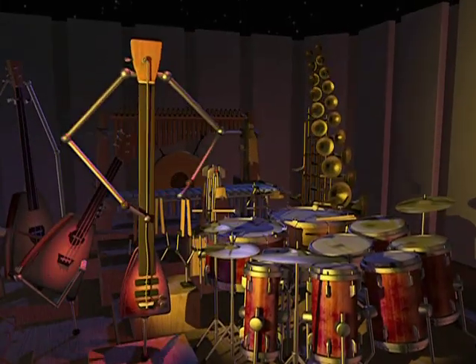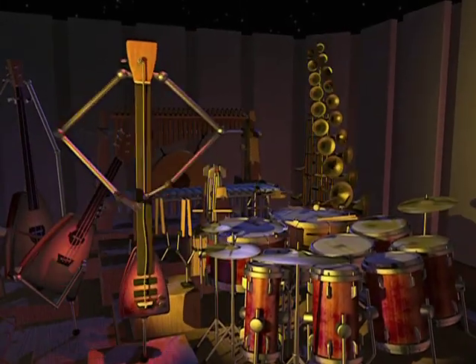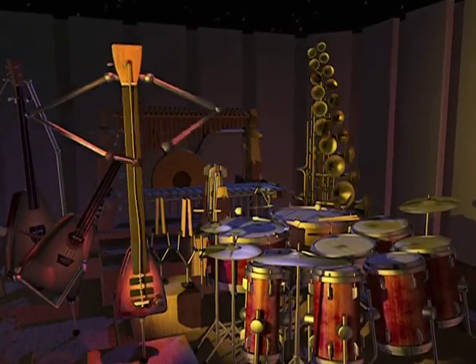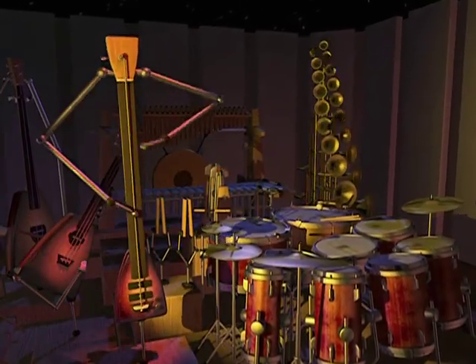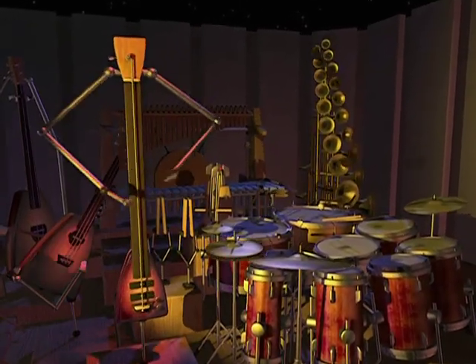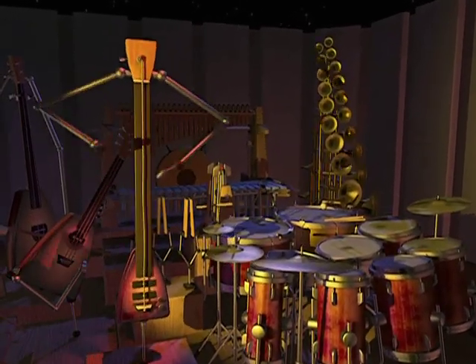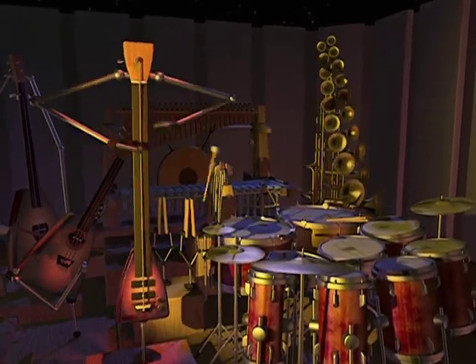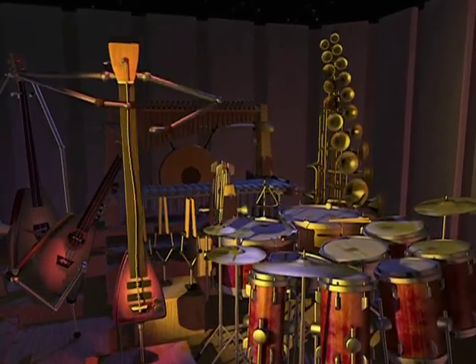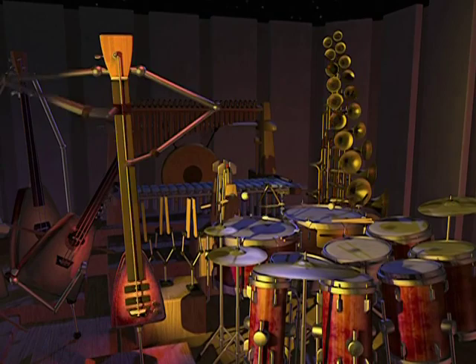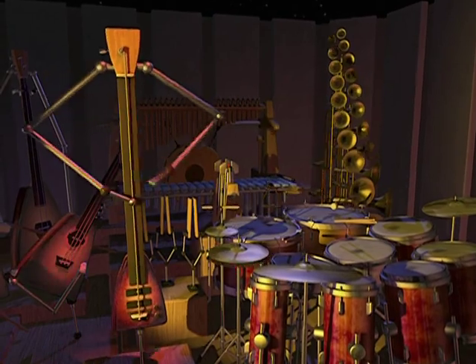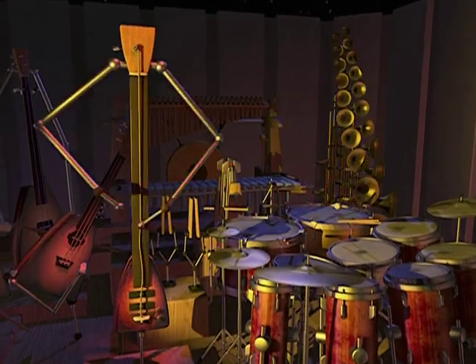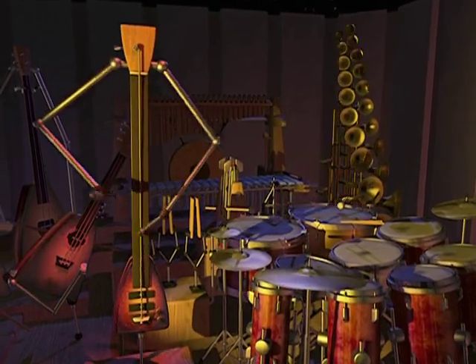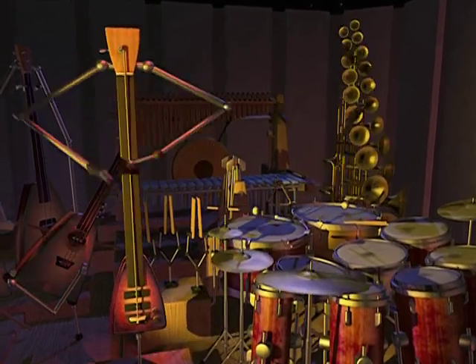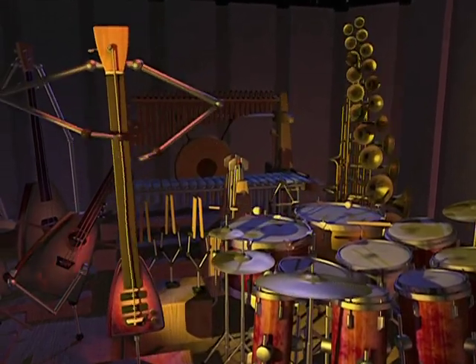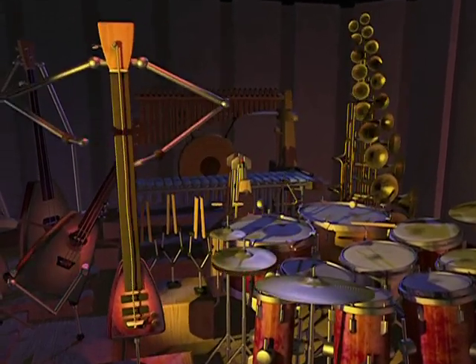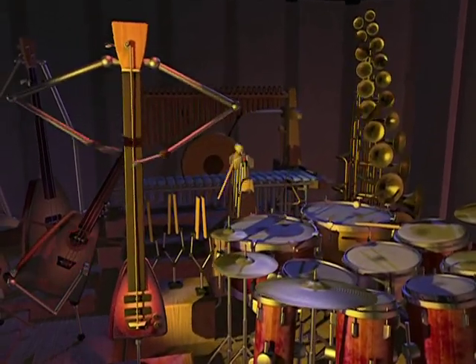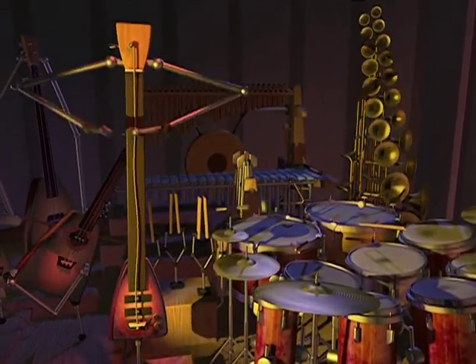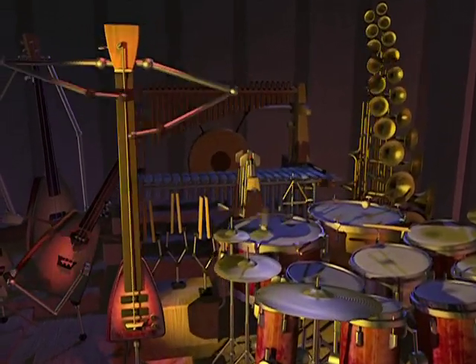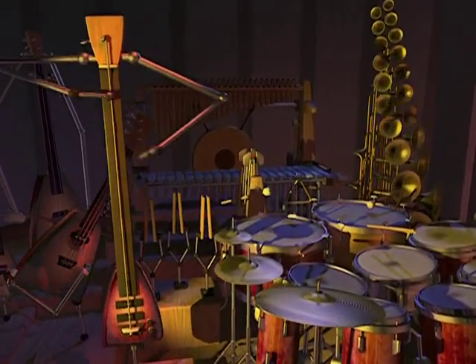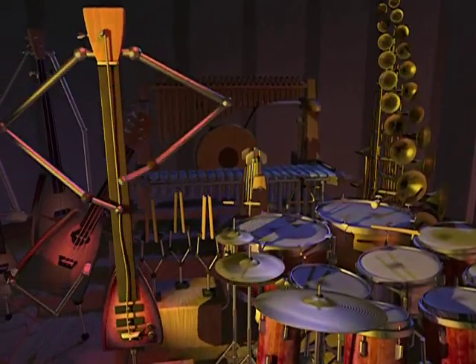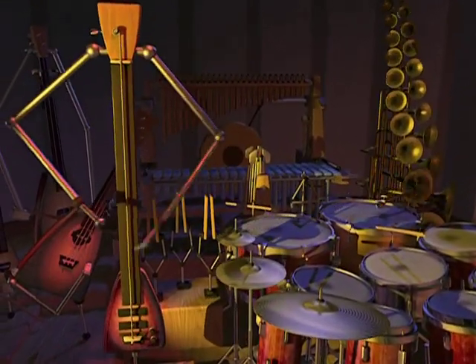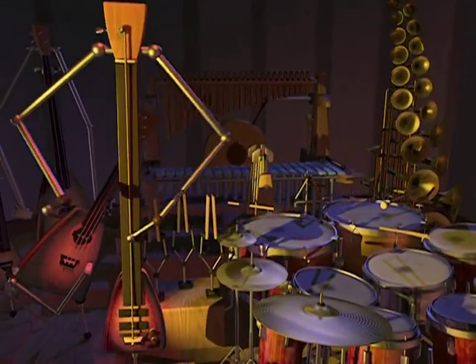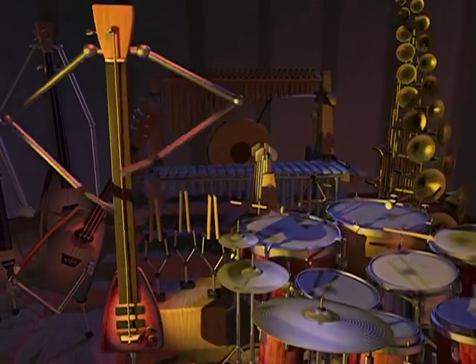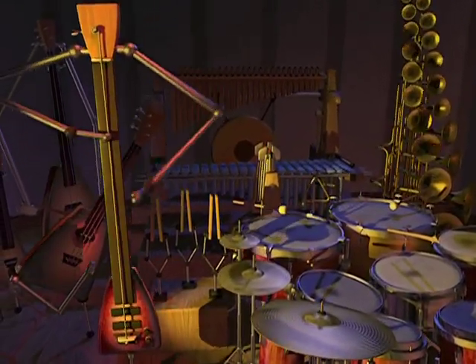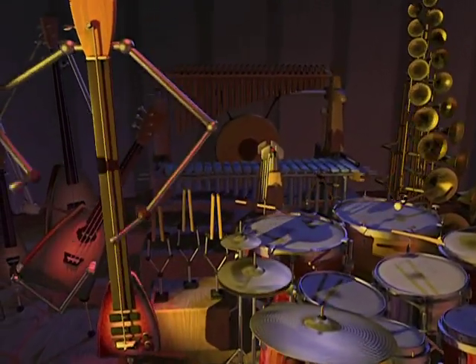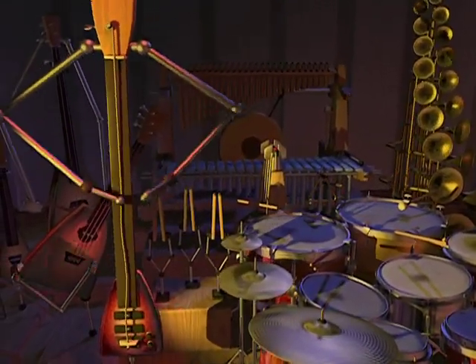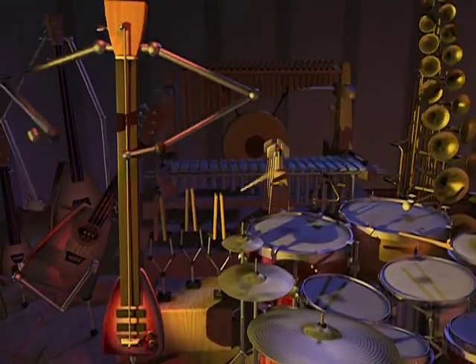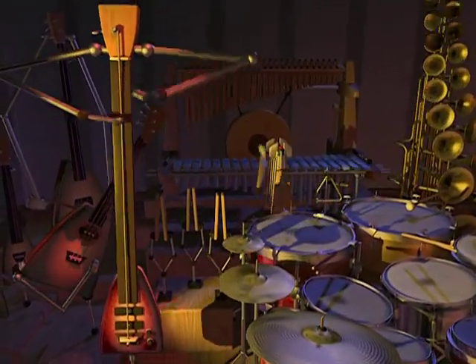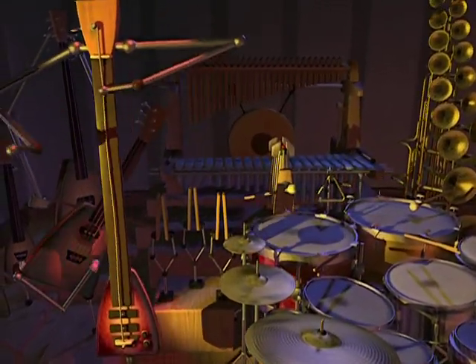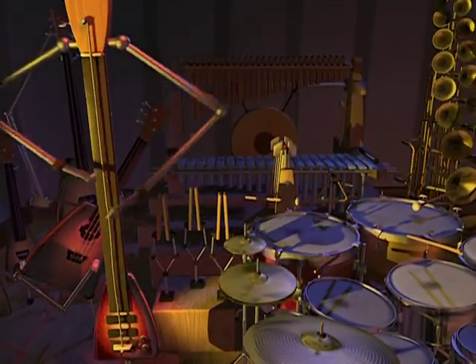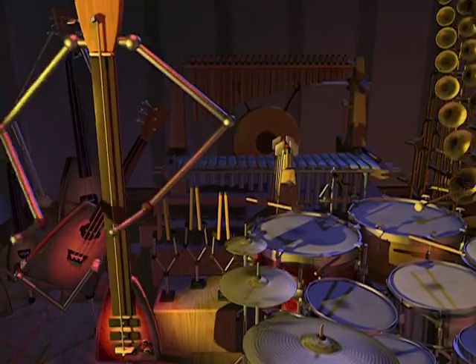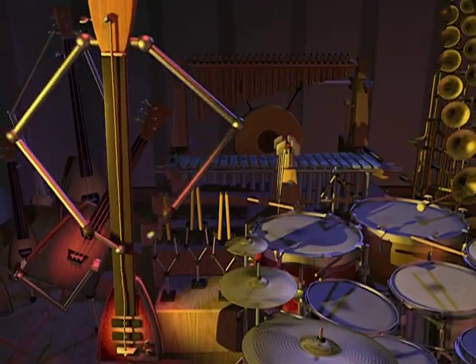The star of this piece is clearly the one-stringed bass instrument, which some have called Mr. Bassman. I call it the stick.